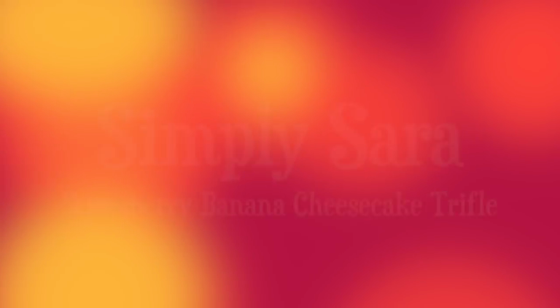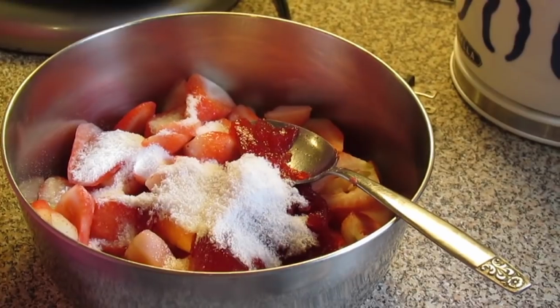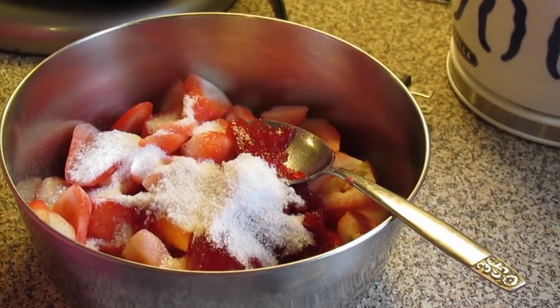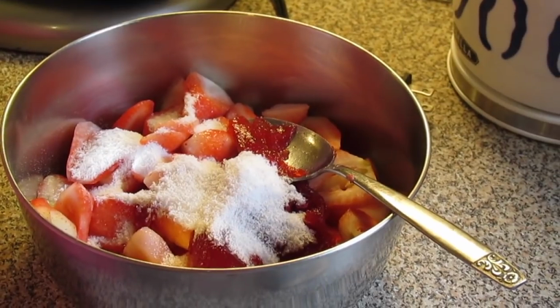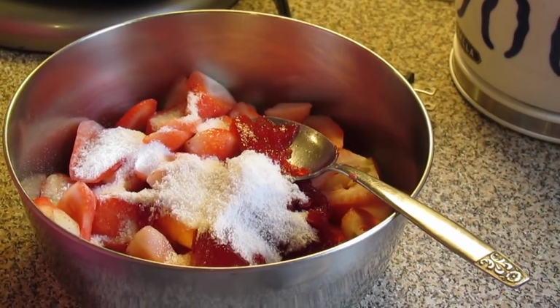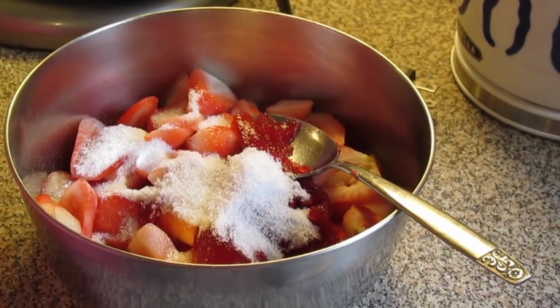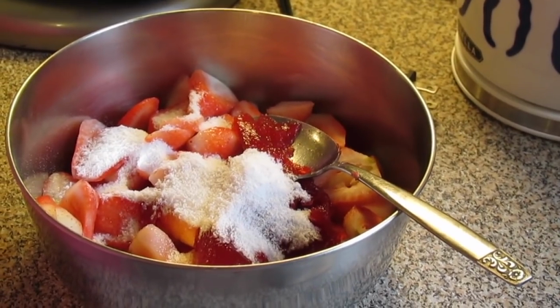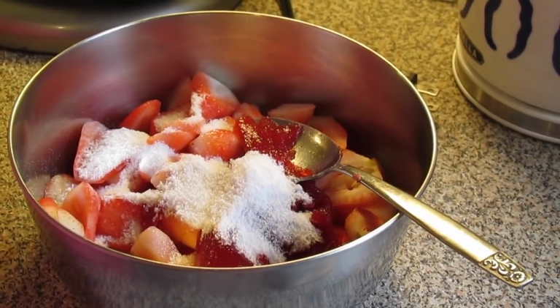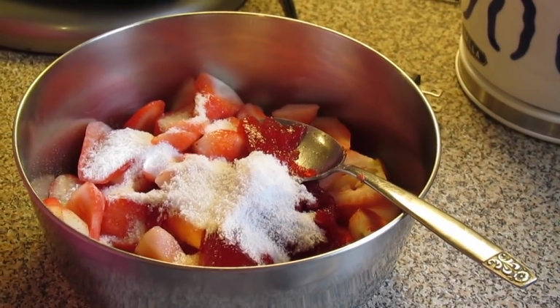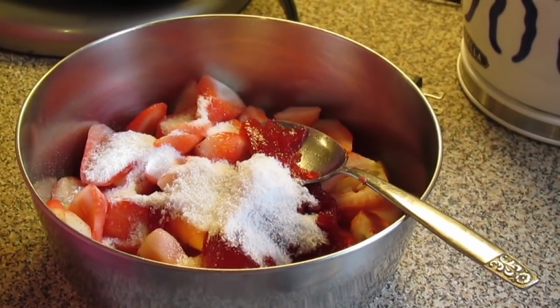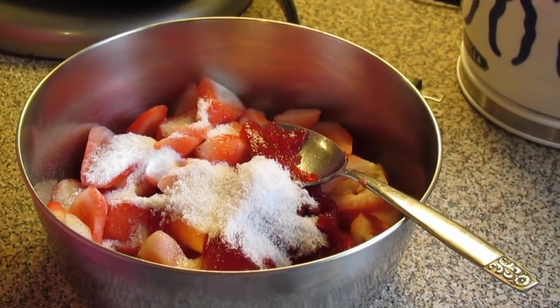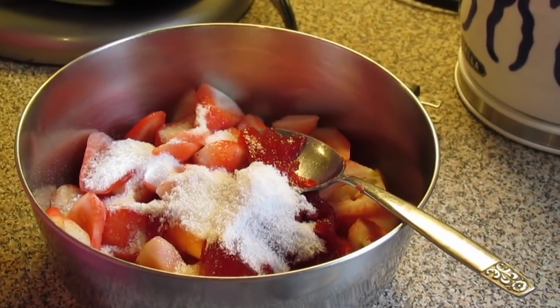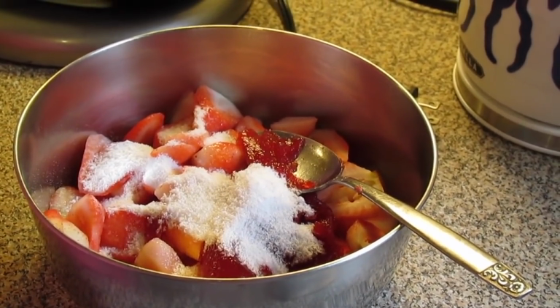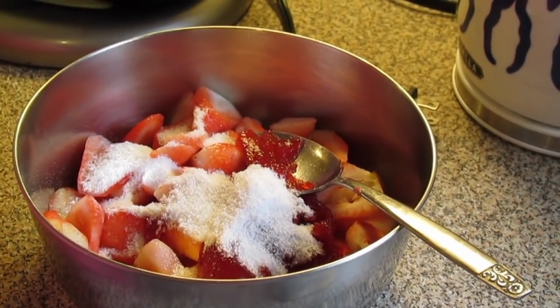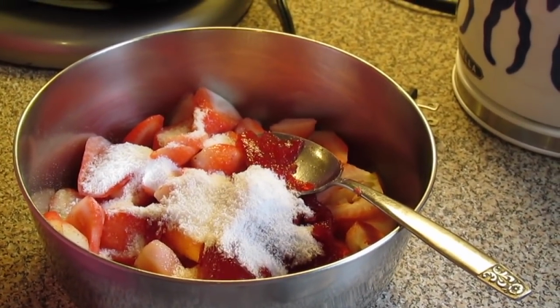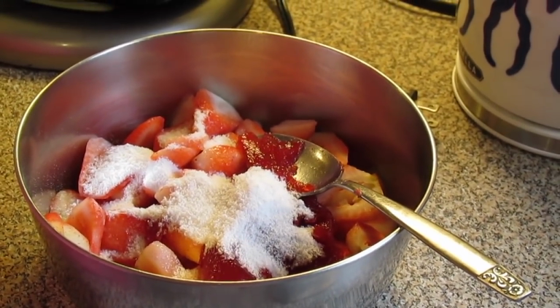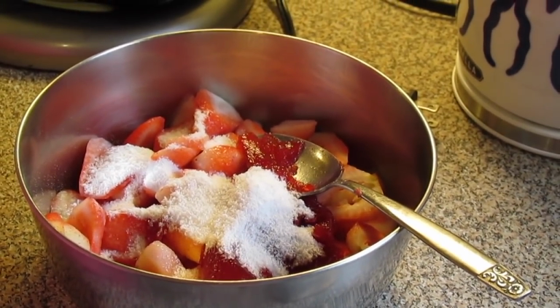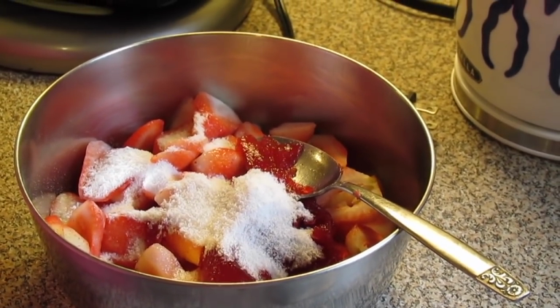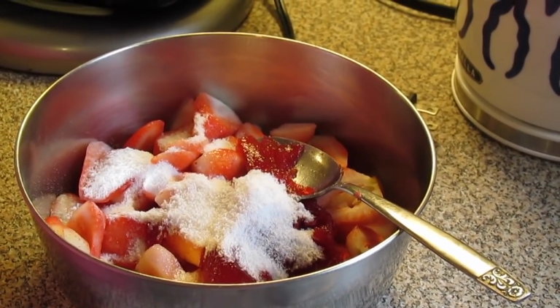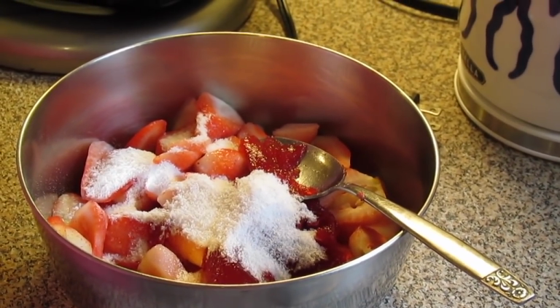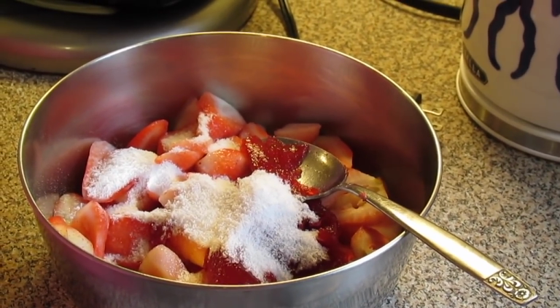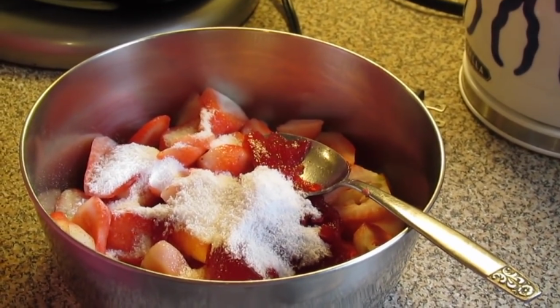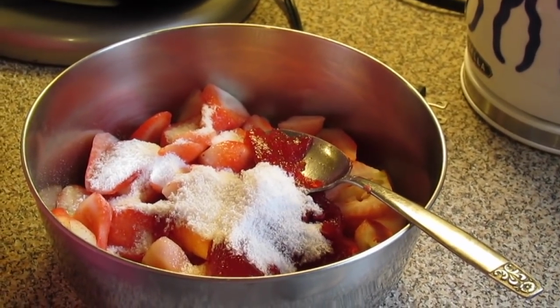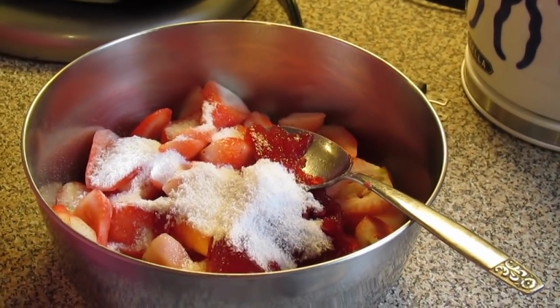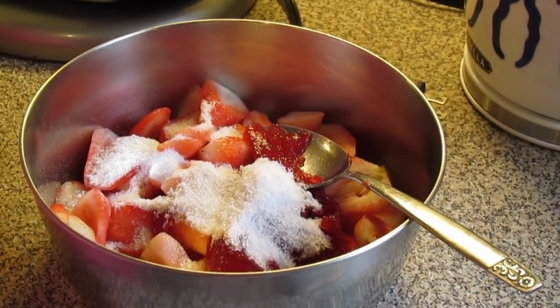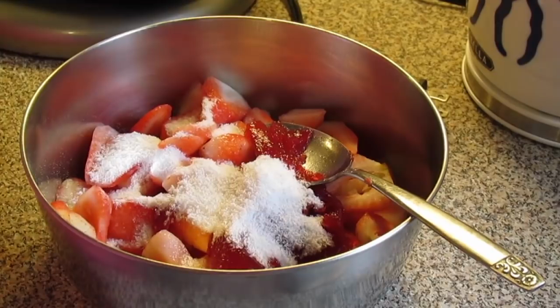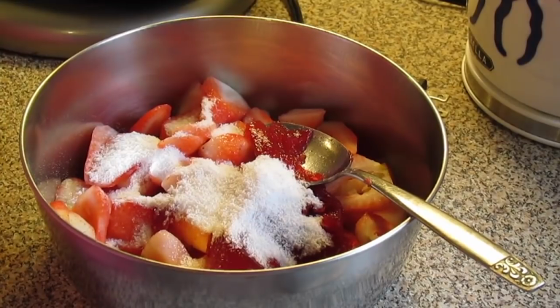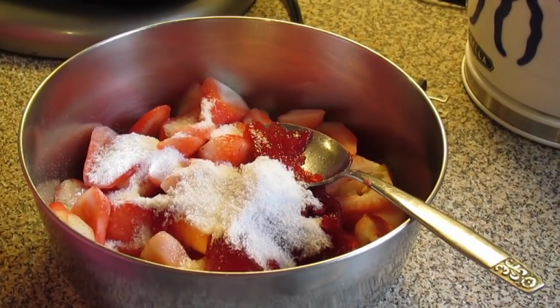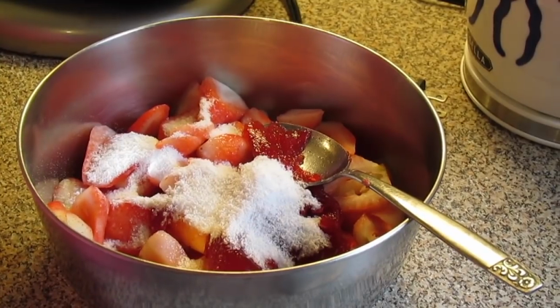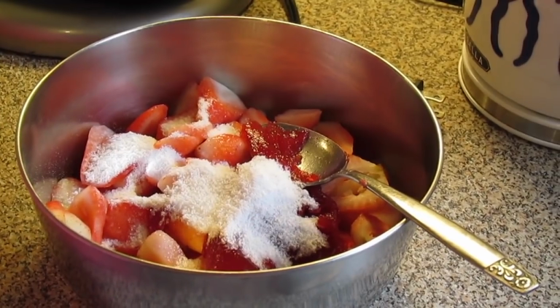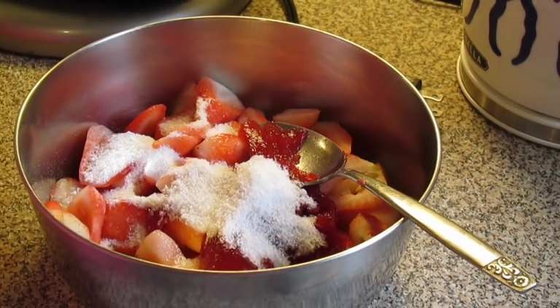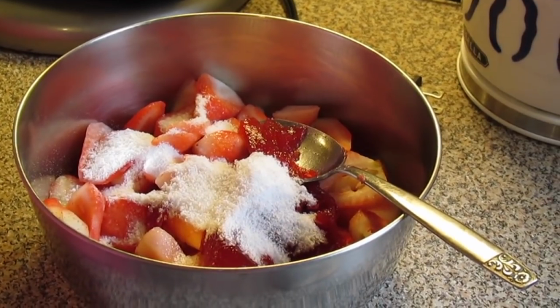Welcome to another episode of Simplasera. Today on the show we're going to make strawberry and banana cheesecake trifle.